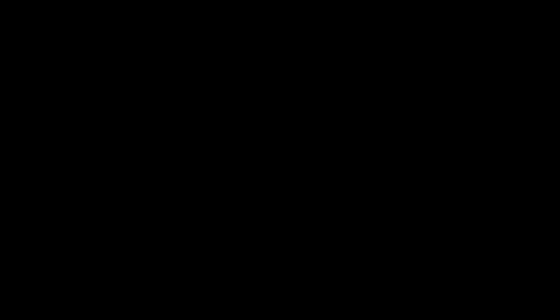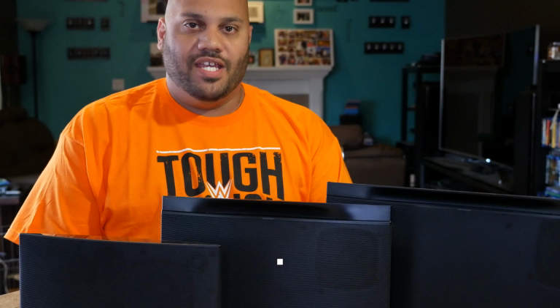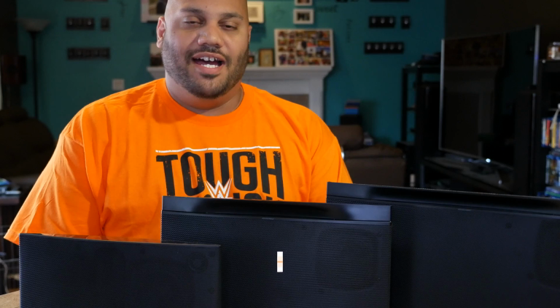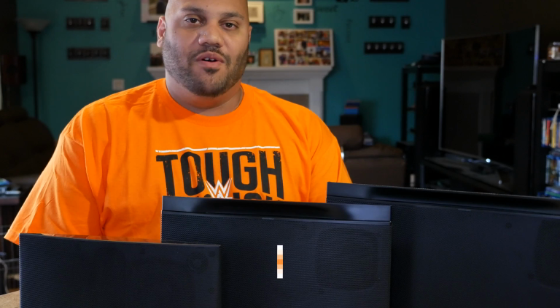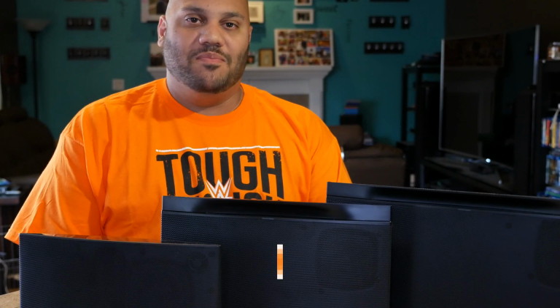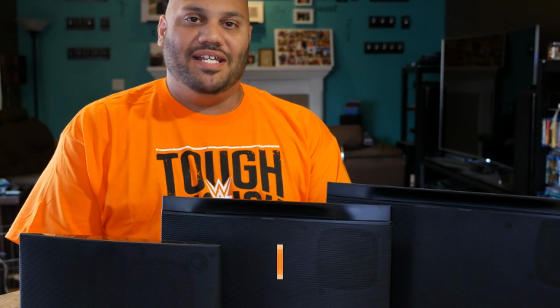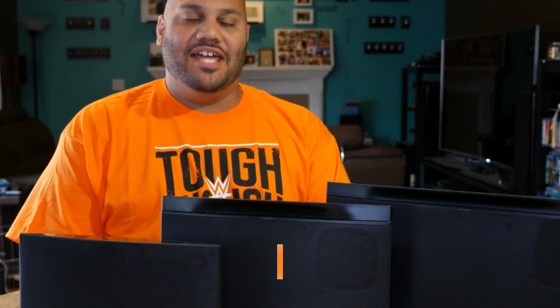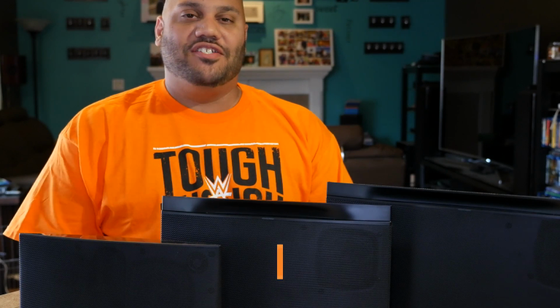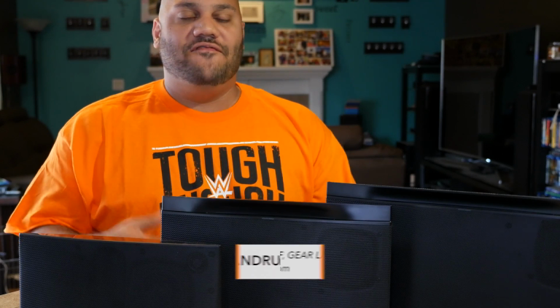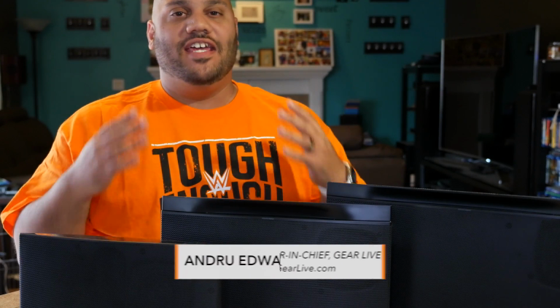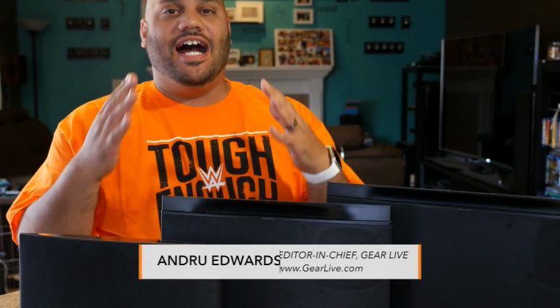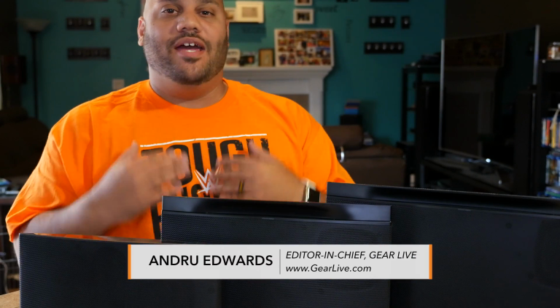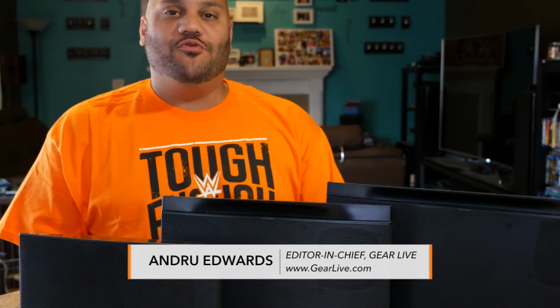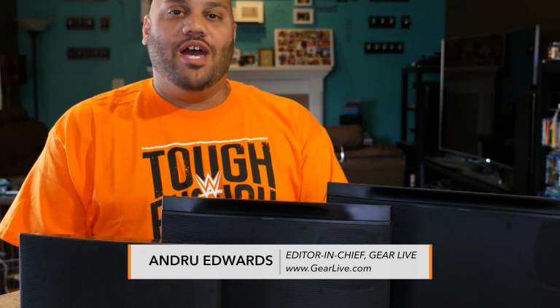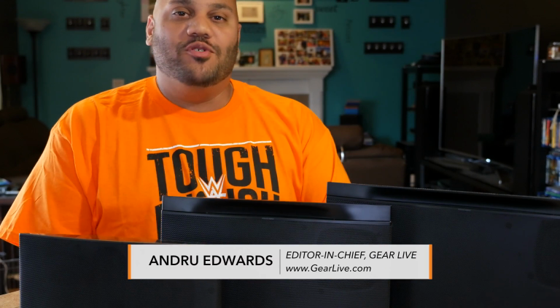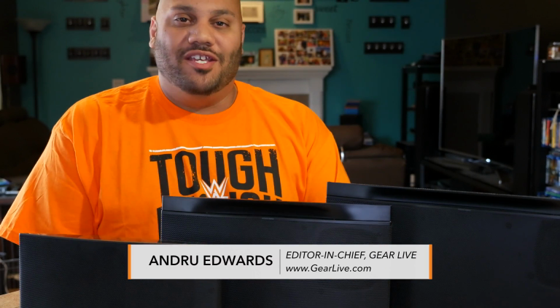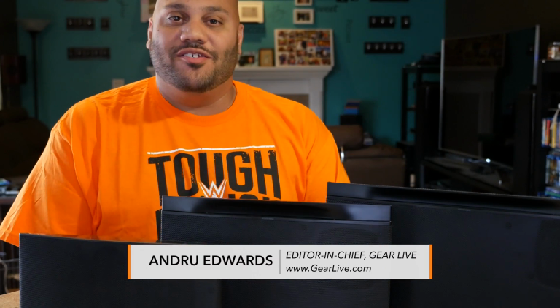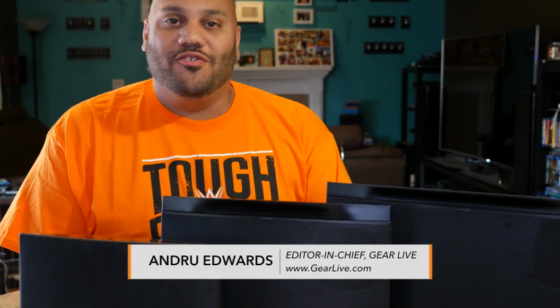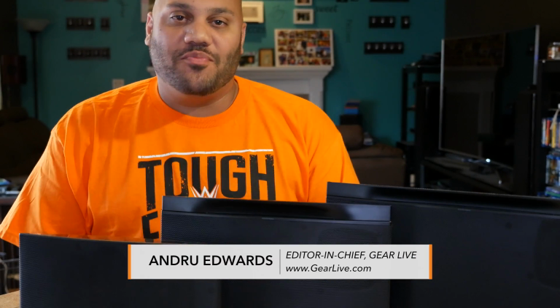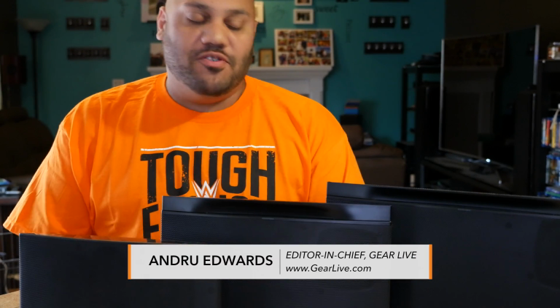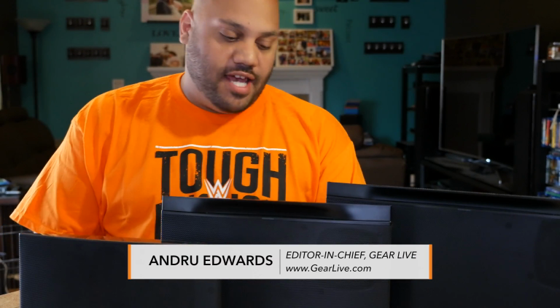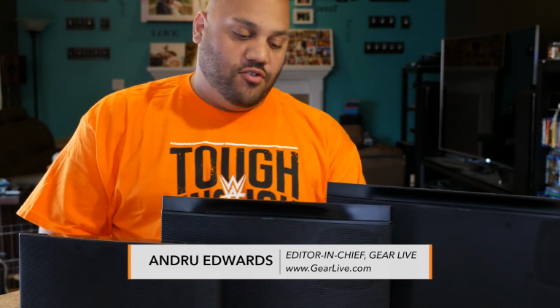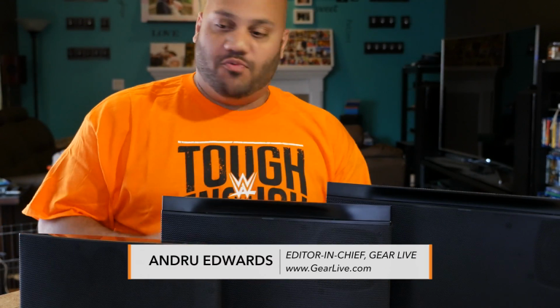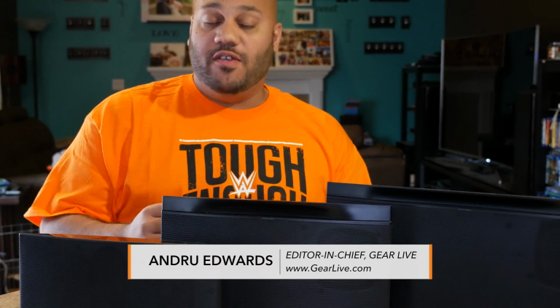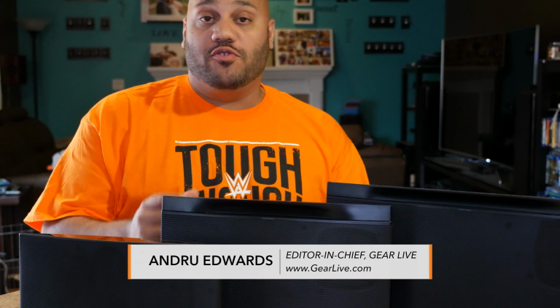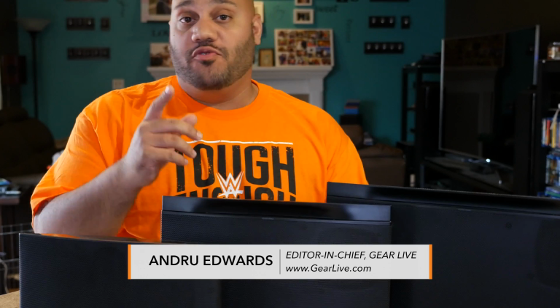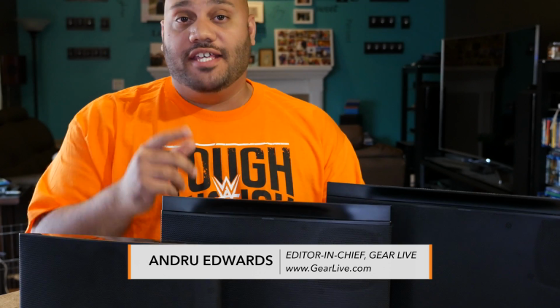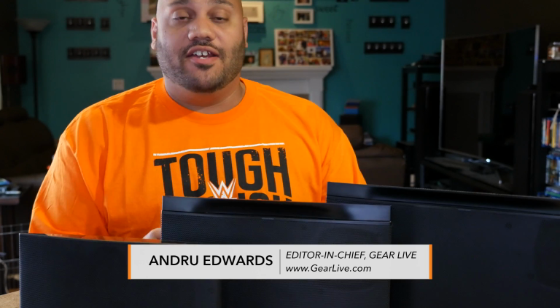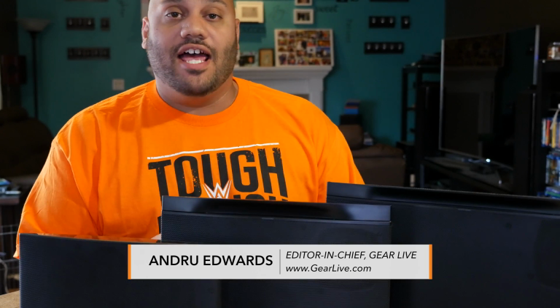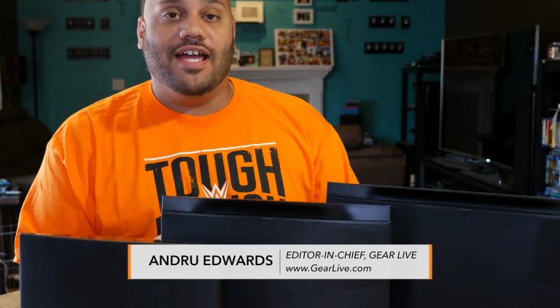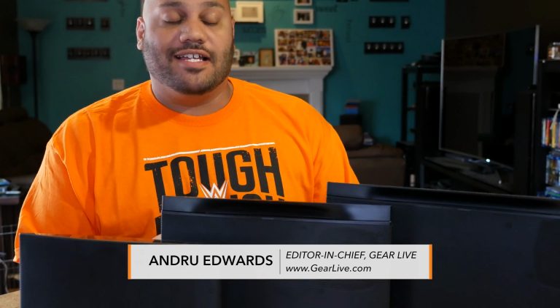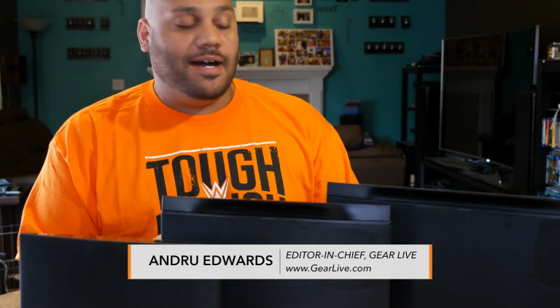Hey guys, welcome to Bleeding Edge TV. I'm Andrew Edwards and this is the show that brings you tech news and reviews through assetgearlive.com.